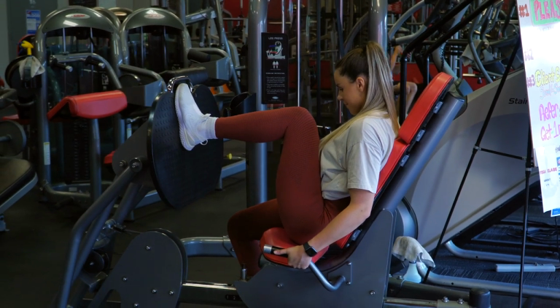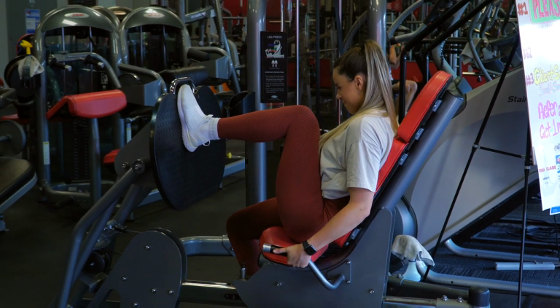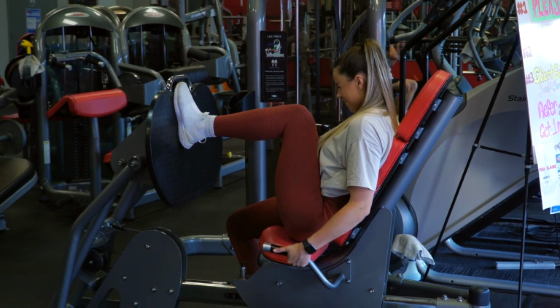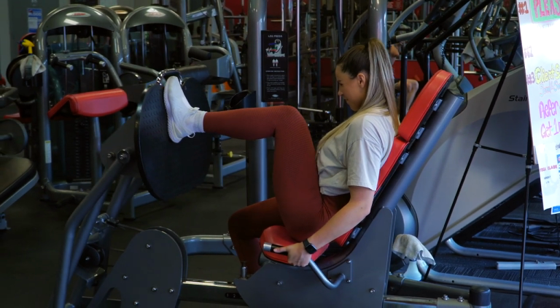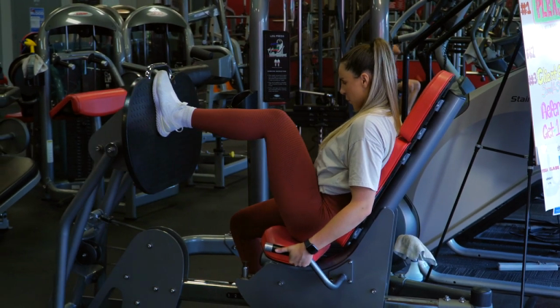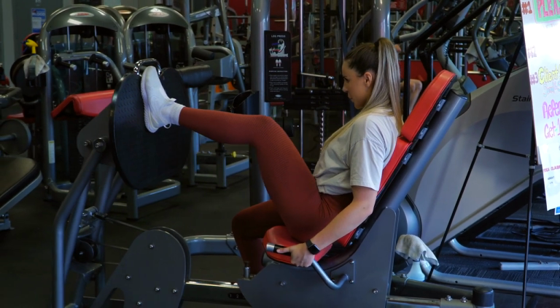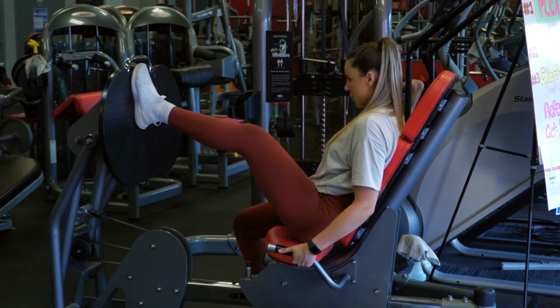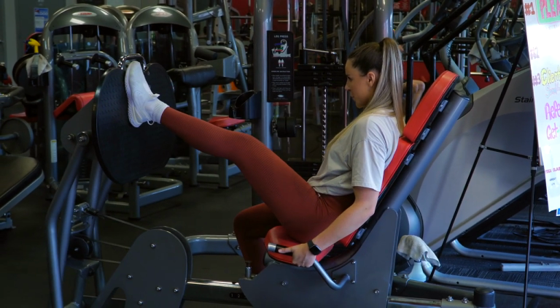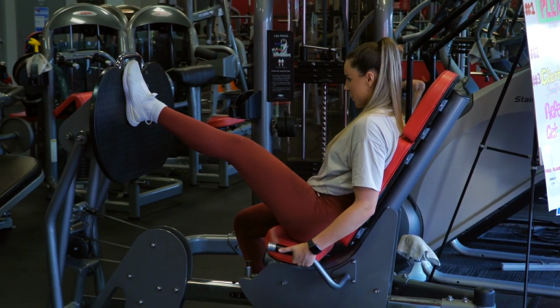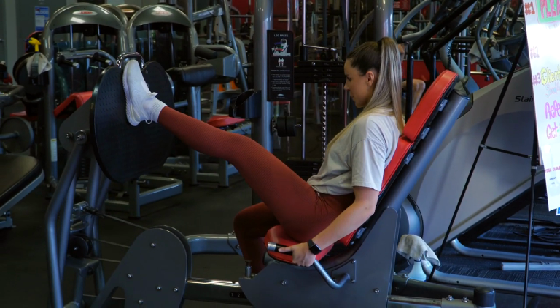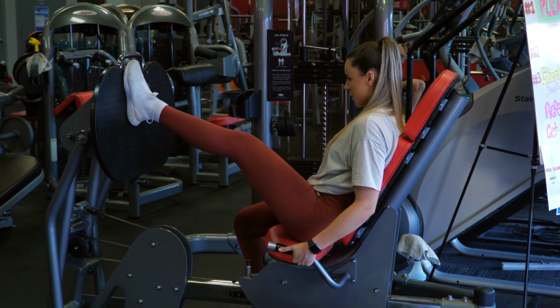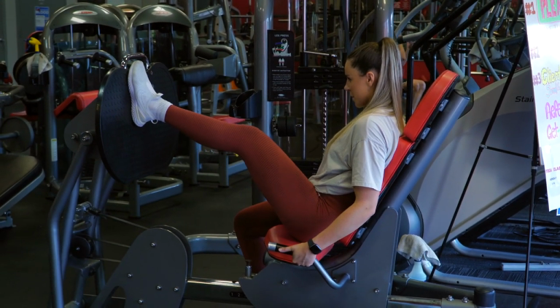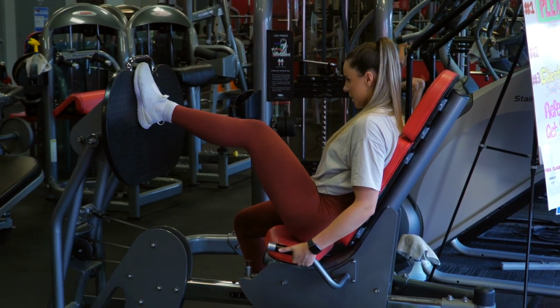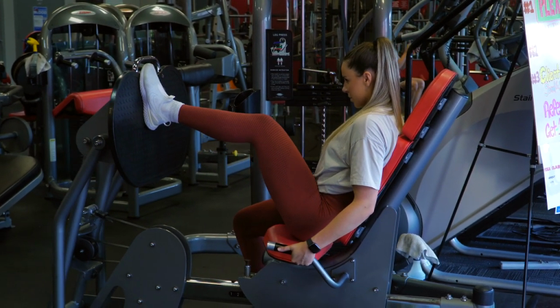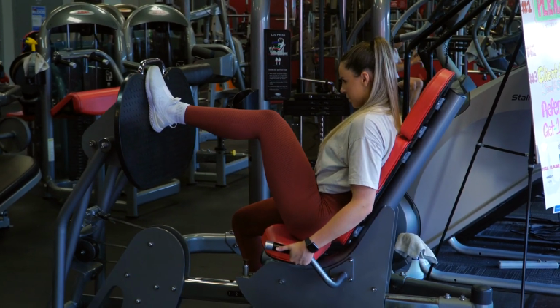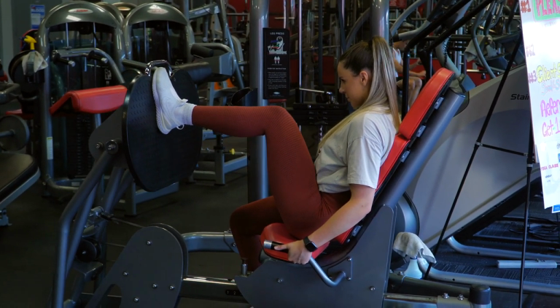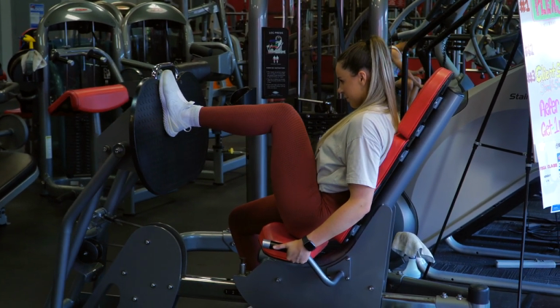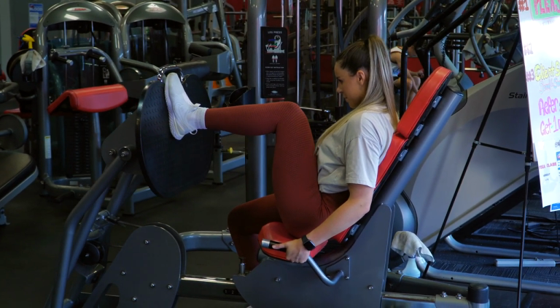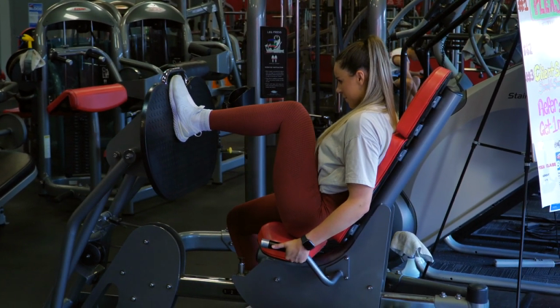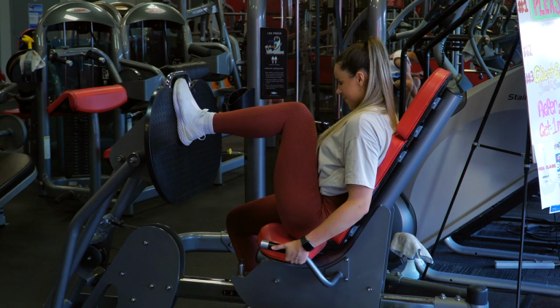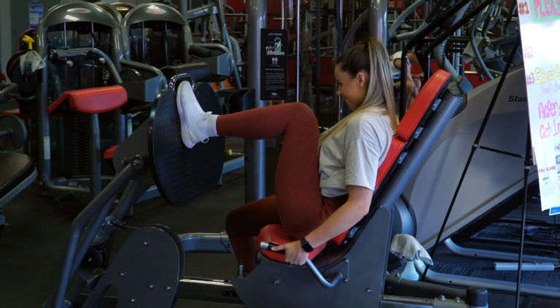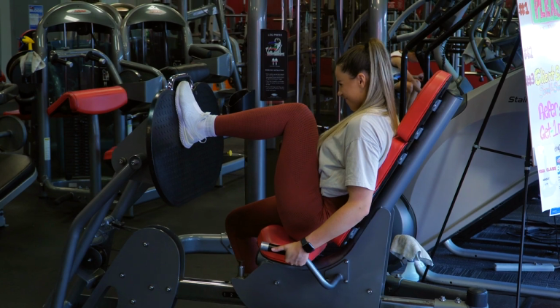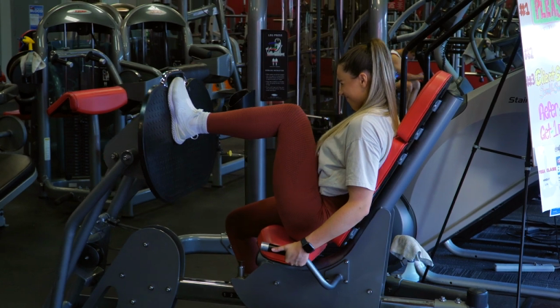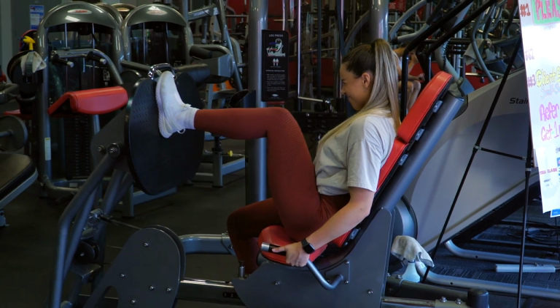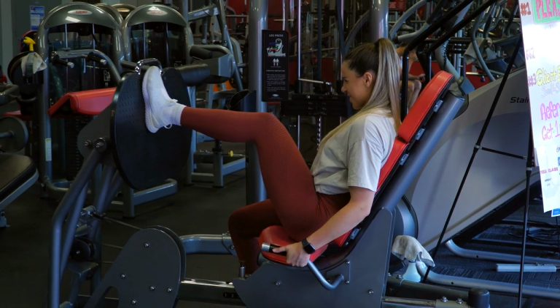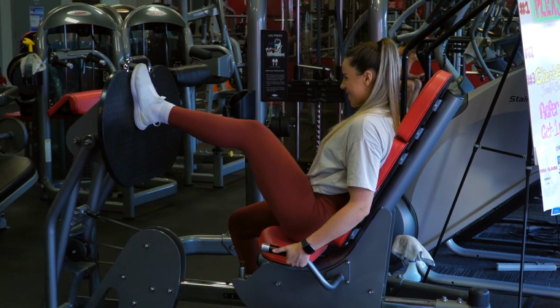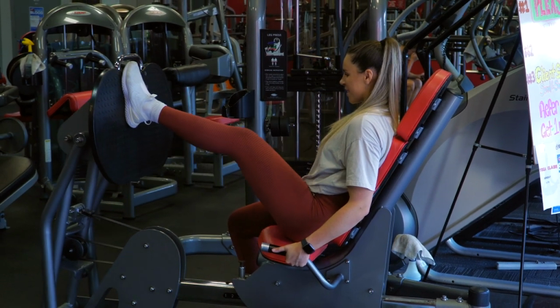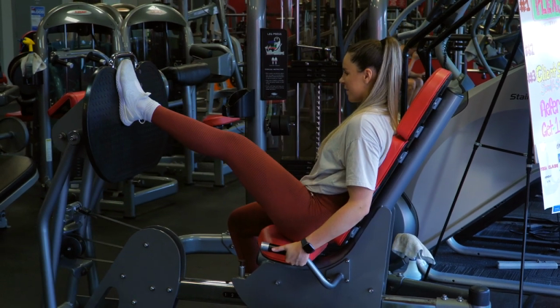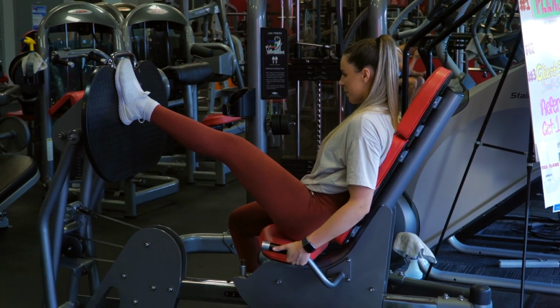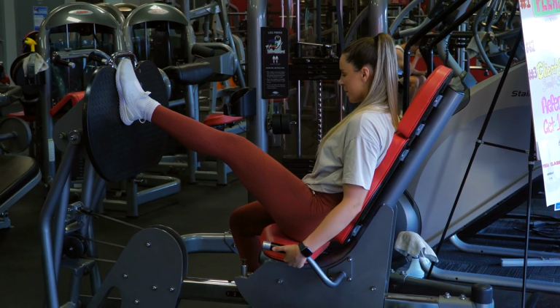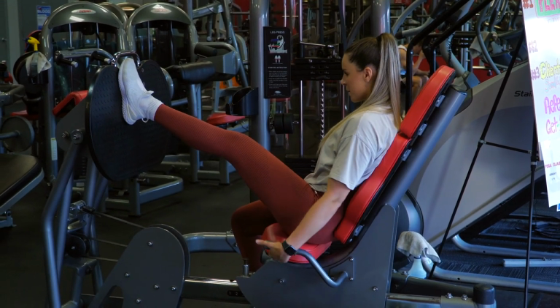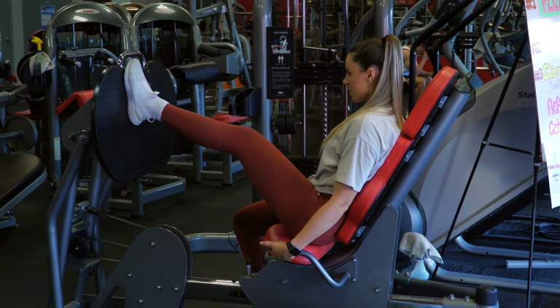Although my entire foot is staying planted on the pad with the working side, I am intentionally driving through mostly my heel as I press to really feel my glutes working.